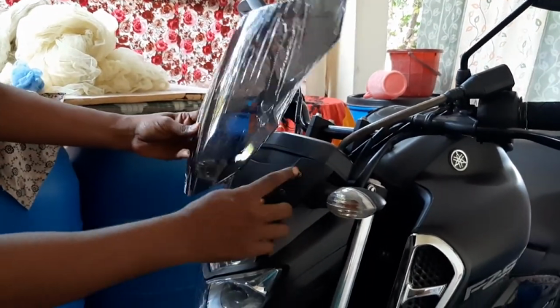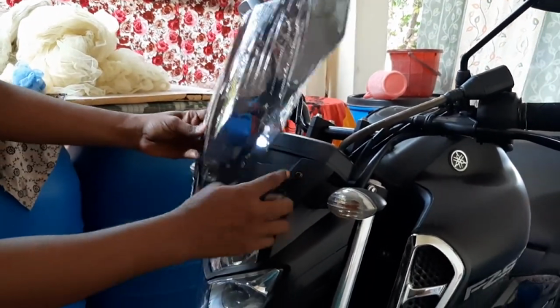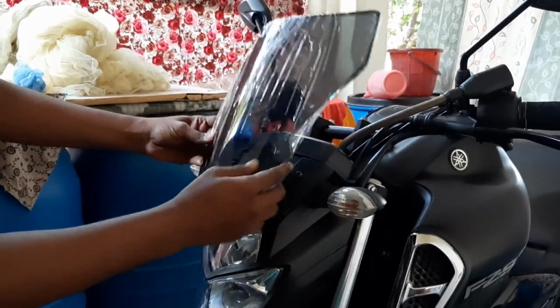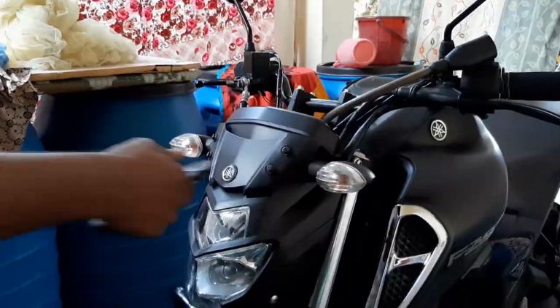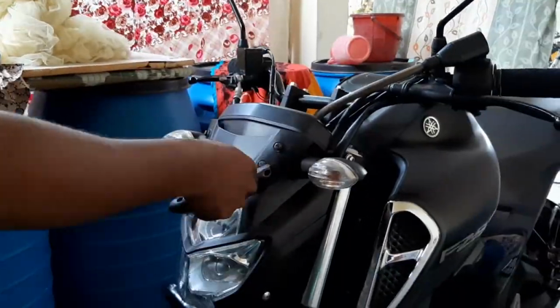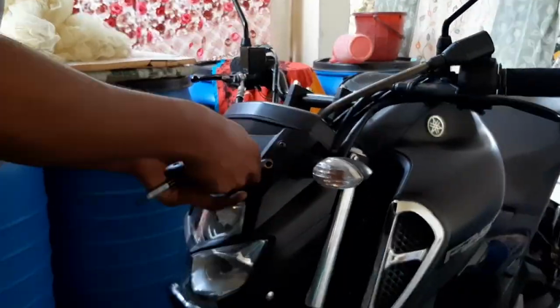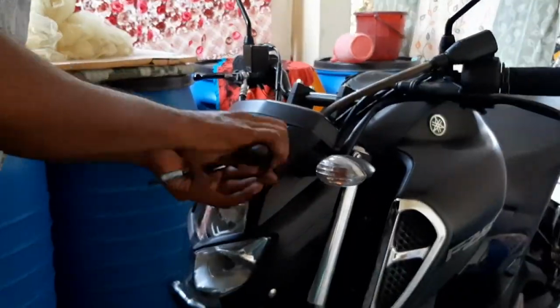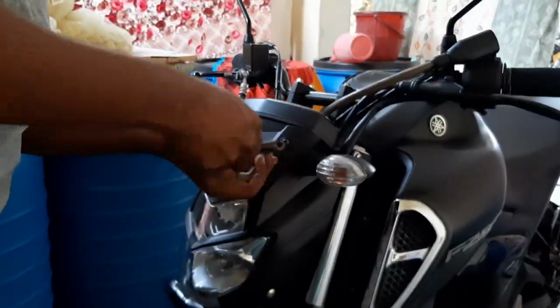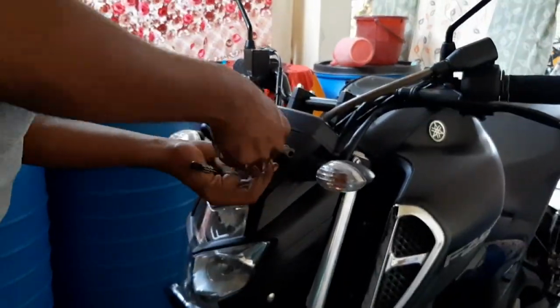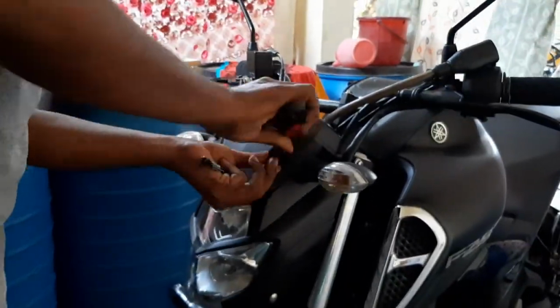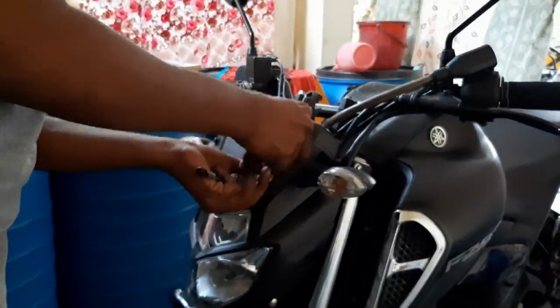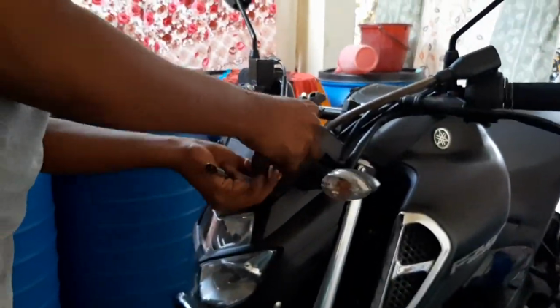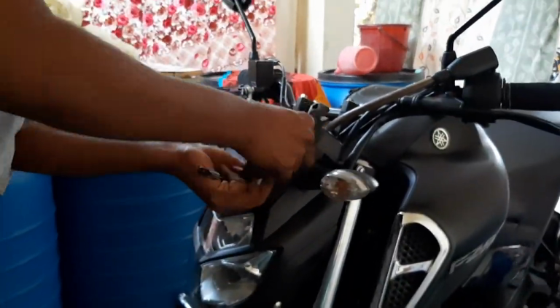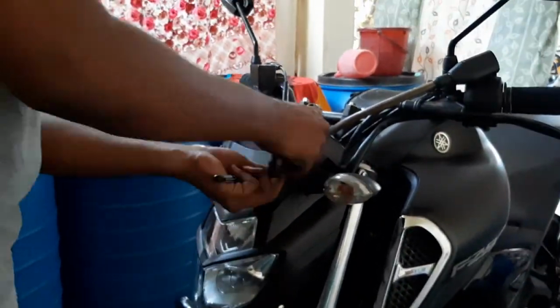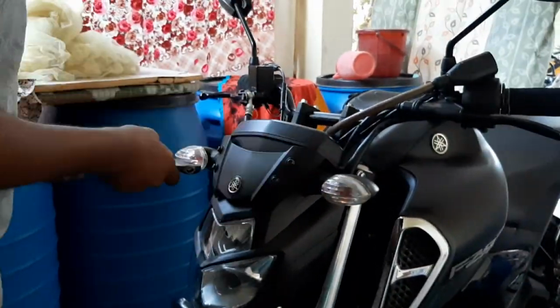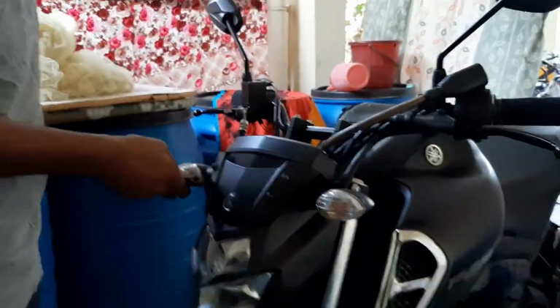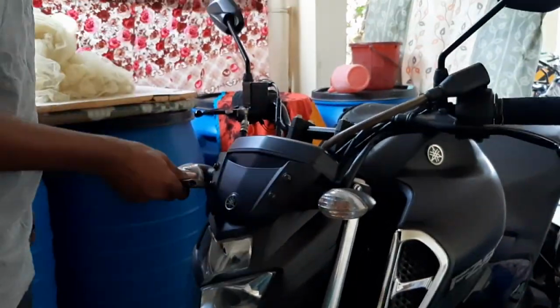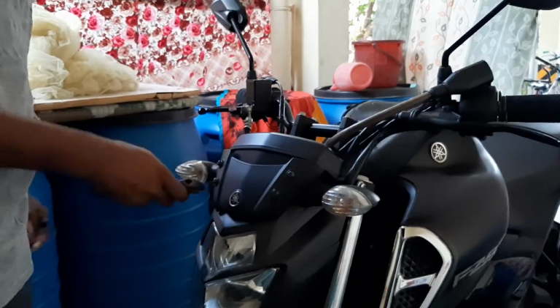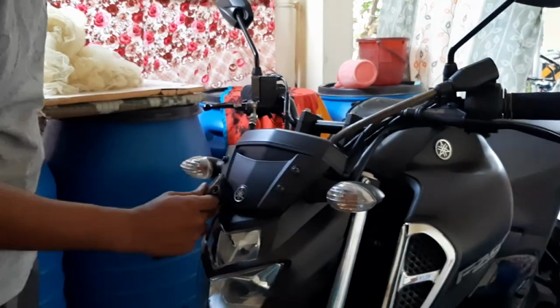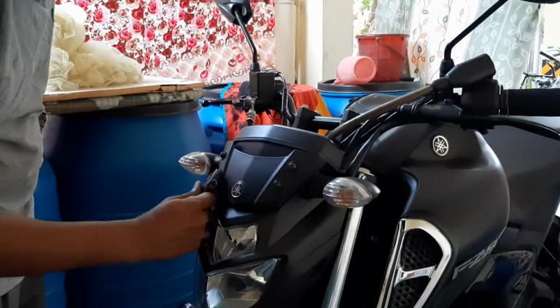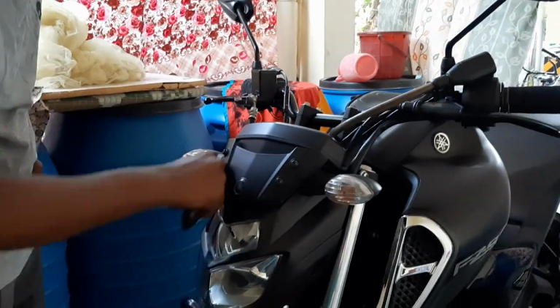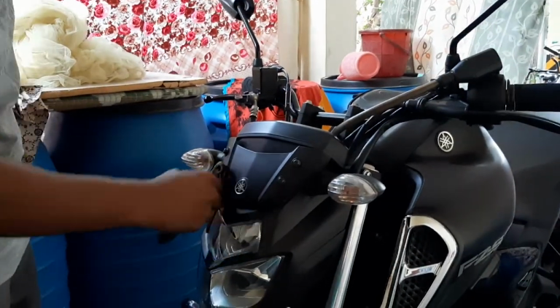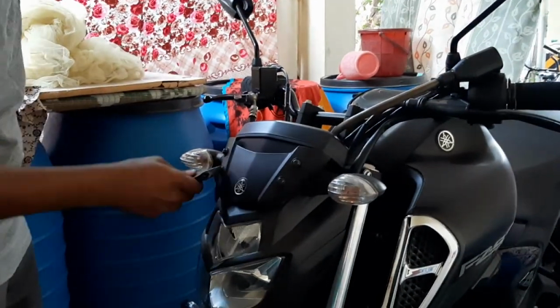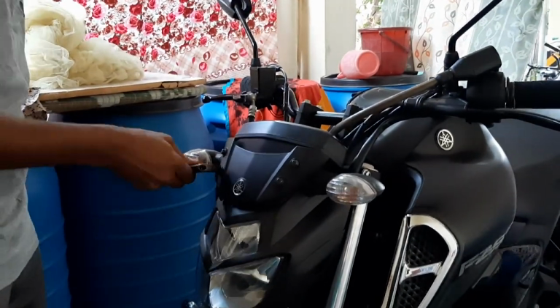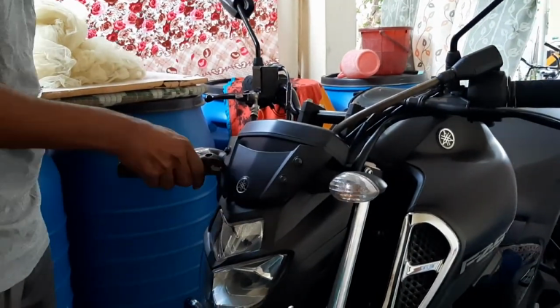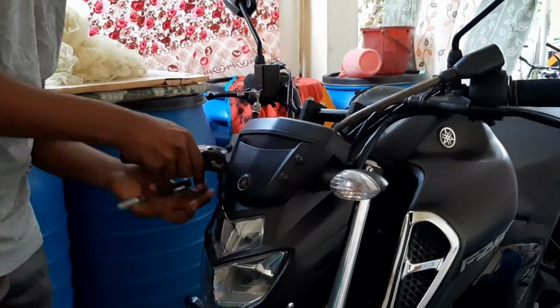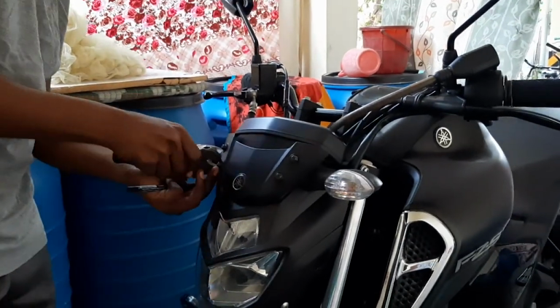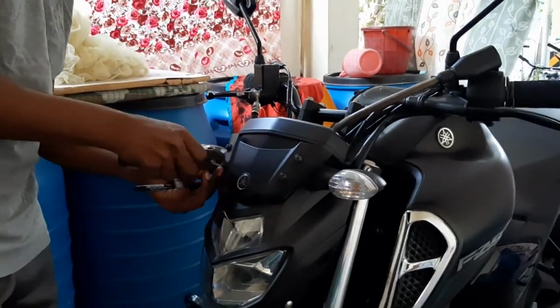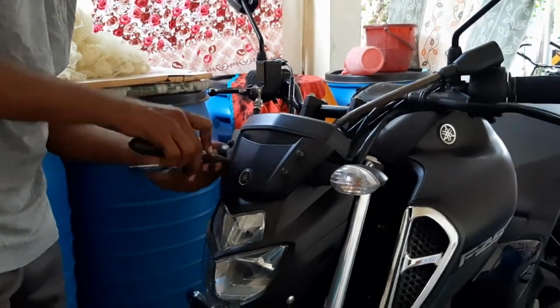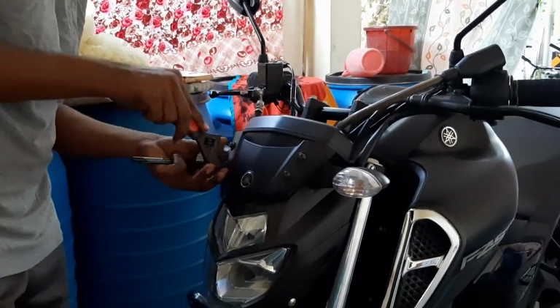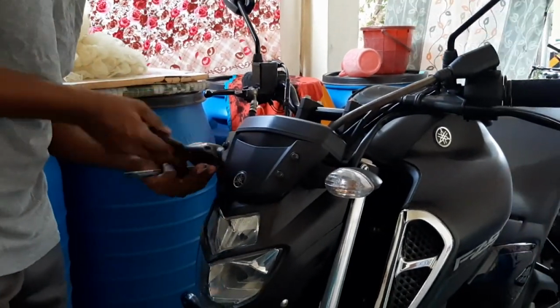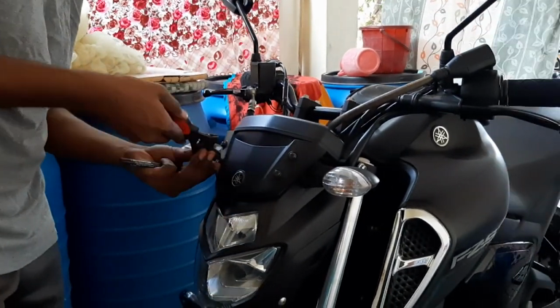To start this, first of all we need to remove the 4 bolts which is for the front number plate.